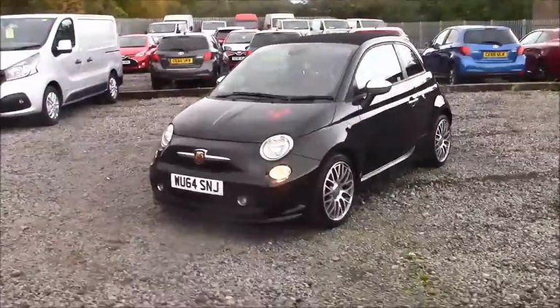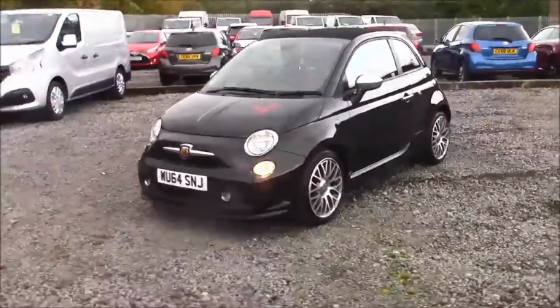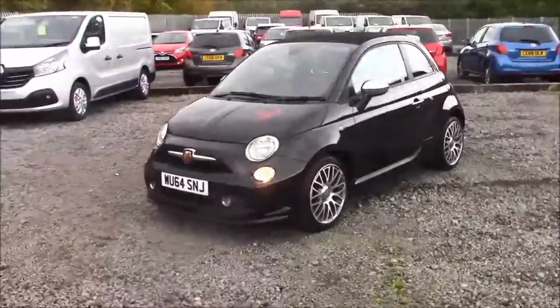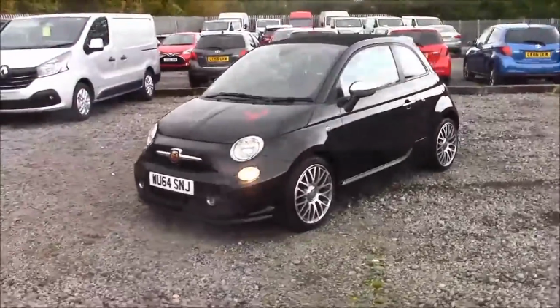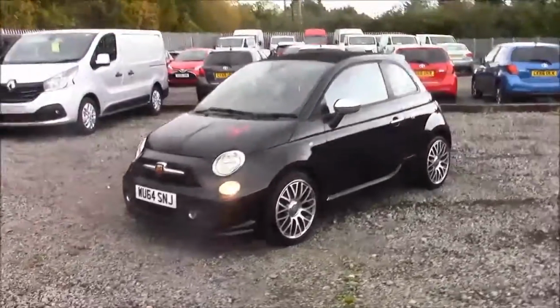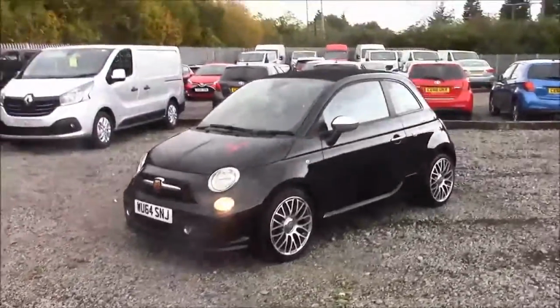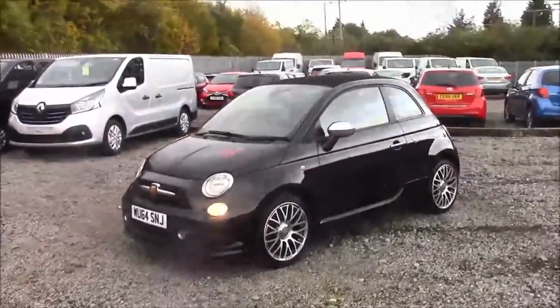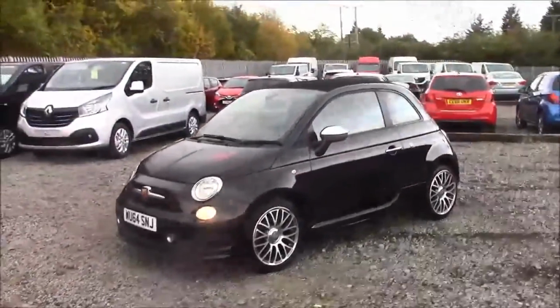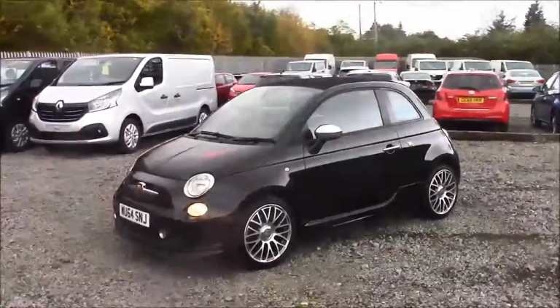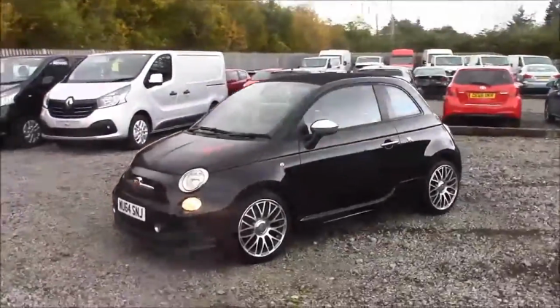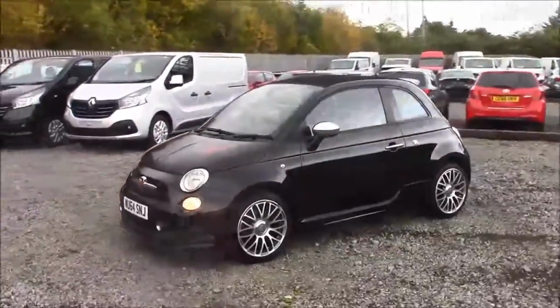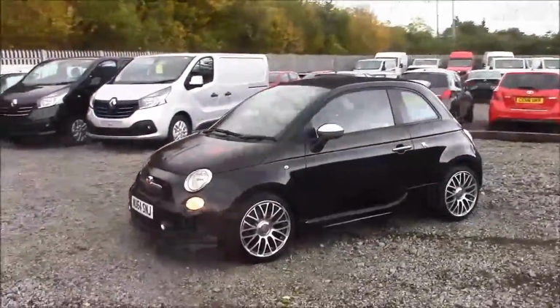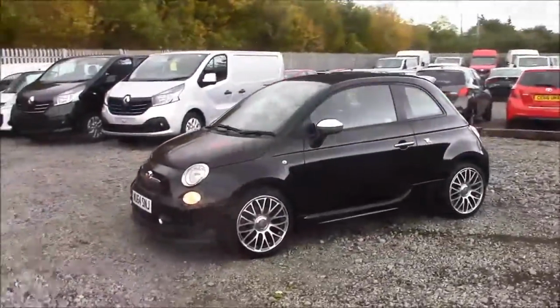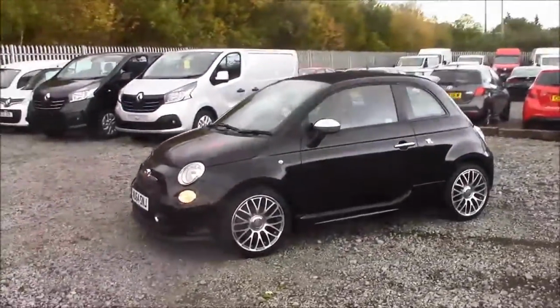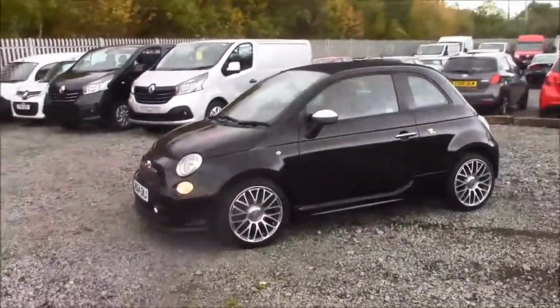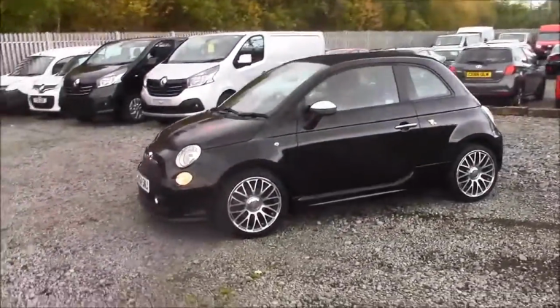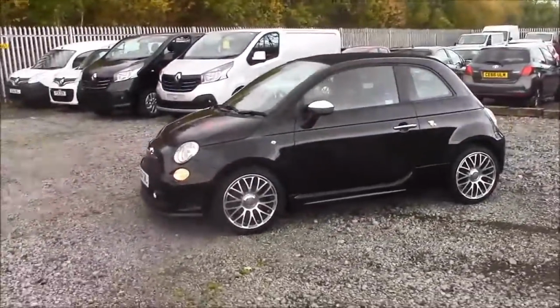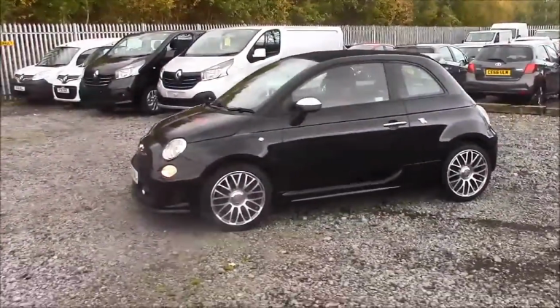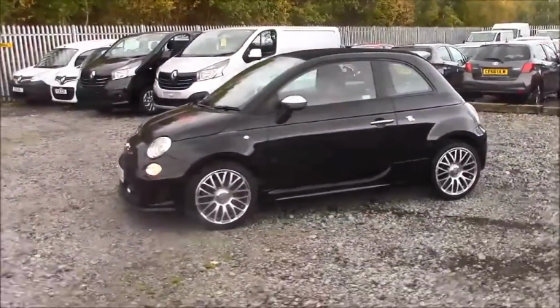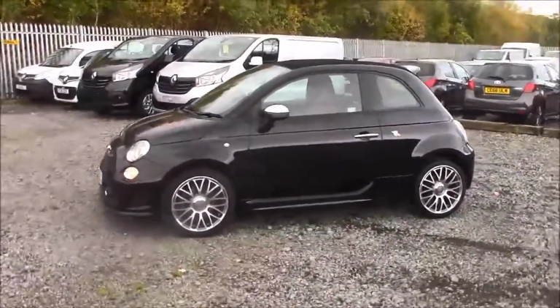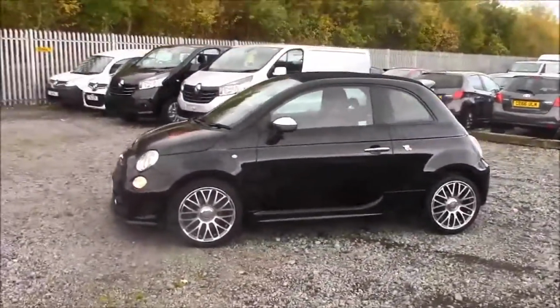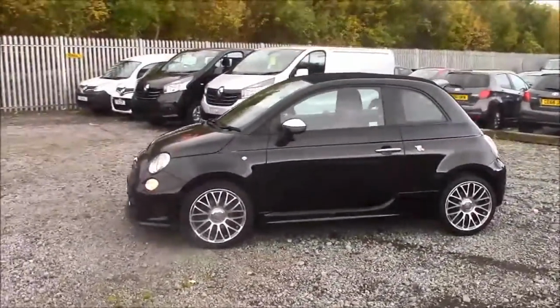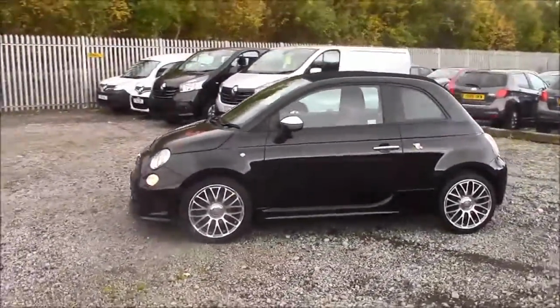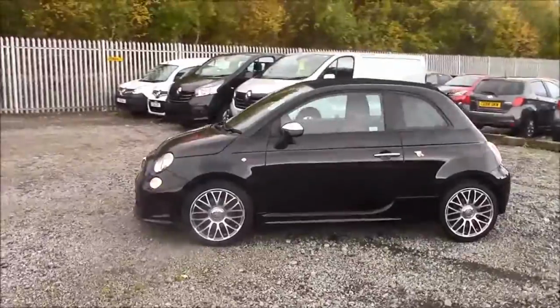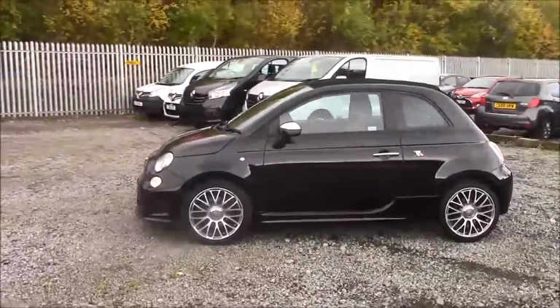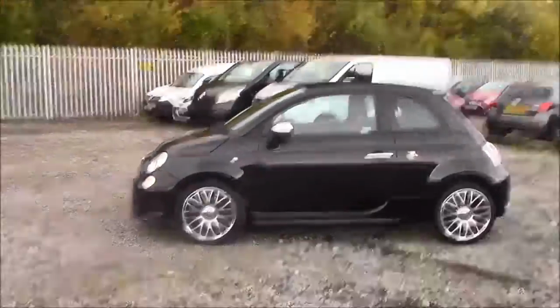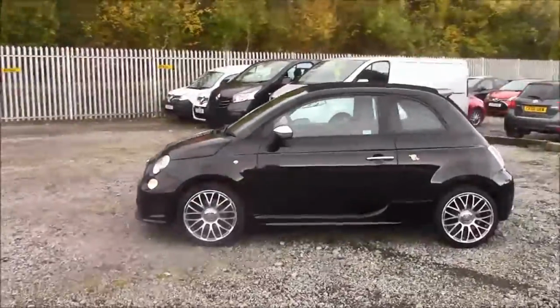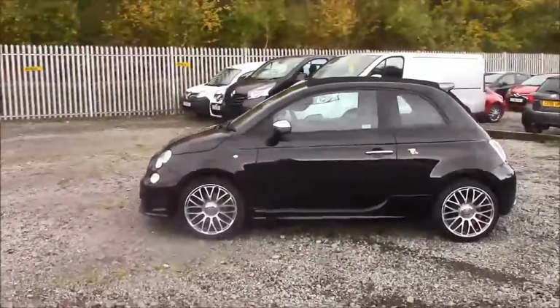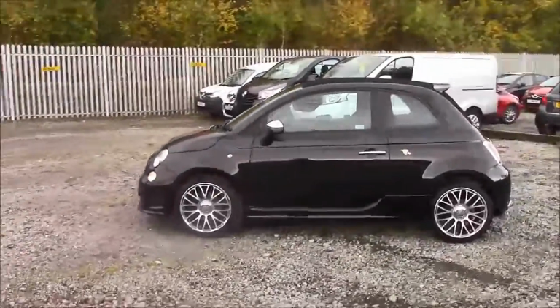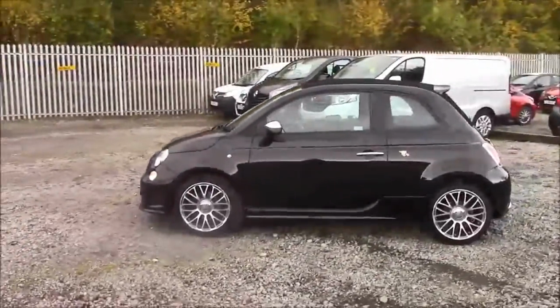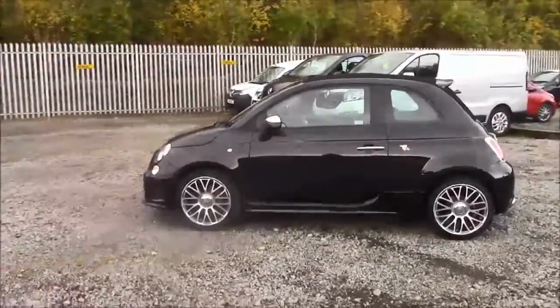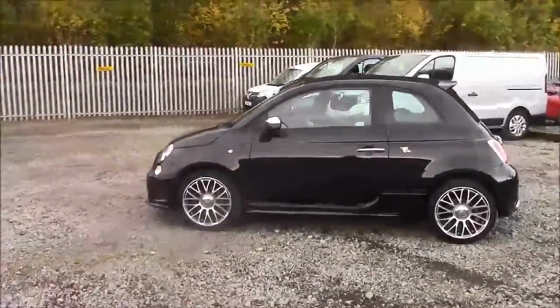The fuel economy for this vehicle is at 43.5 miles per gallon on a combined cycle. It's based on this car in tax band G, which will cost you £185 for a year.